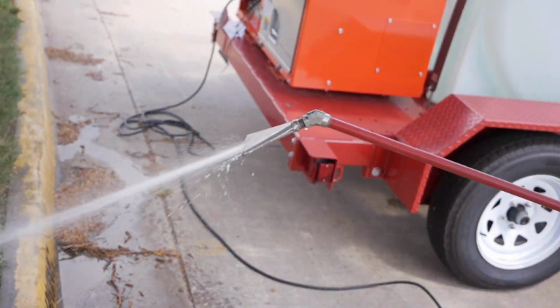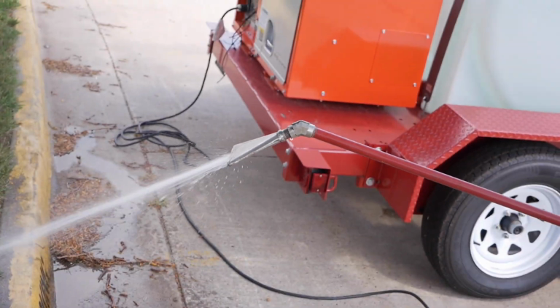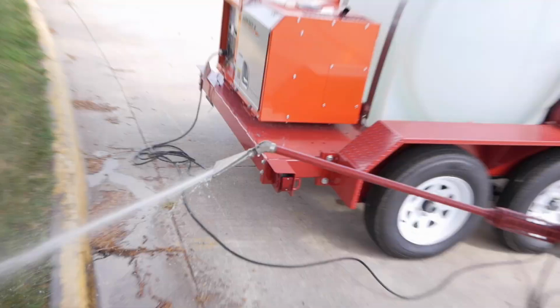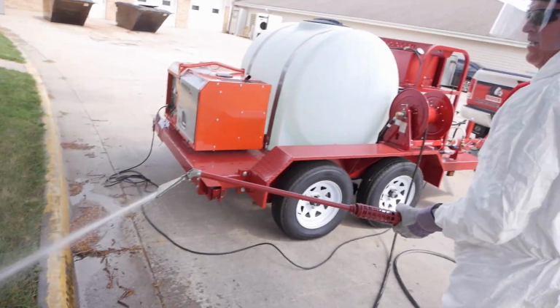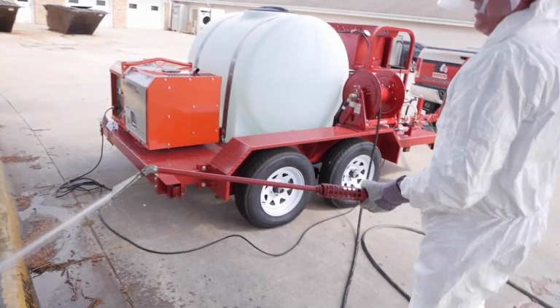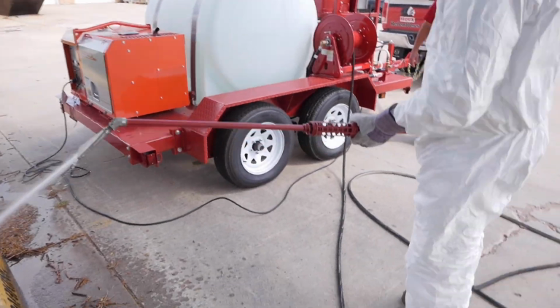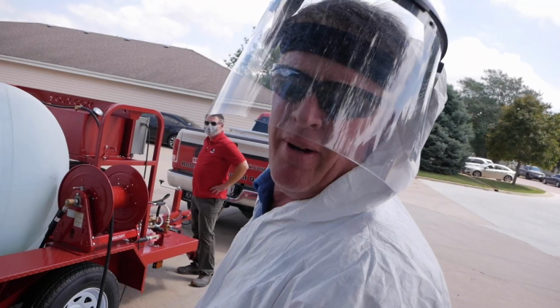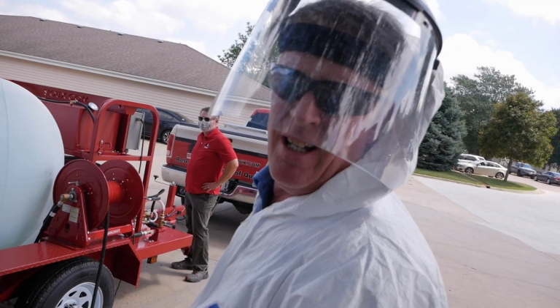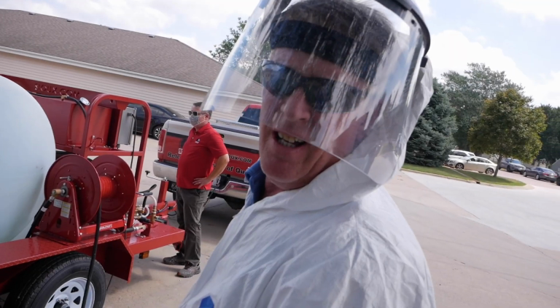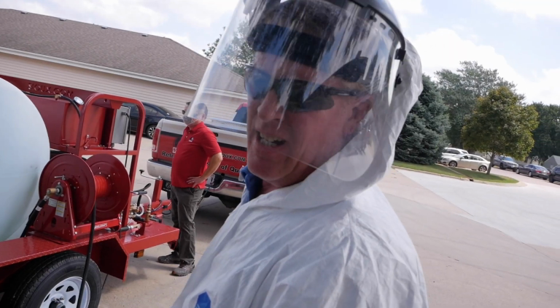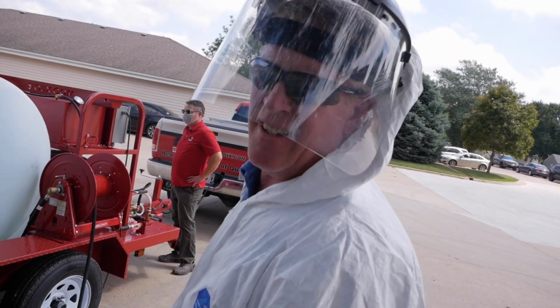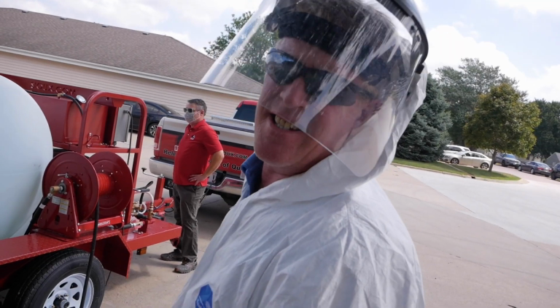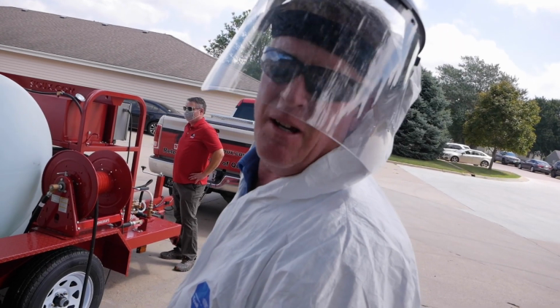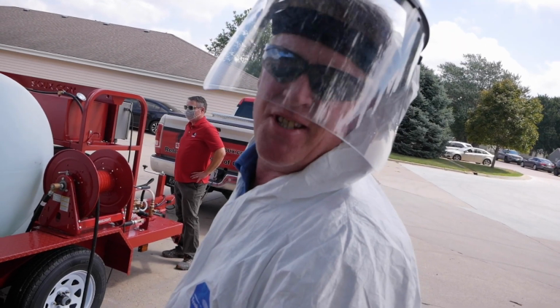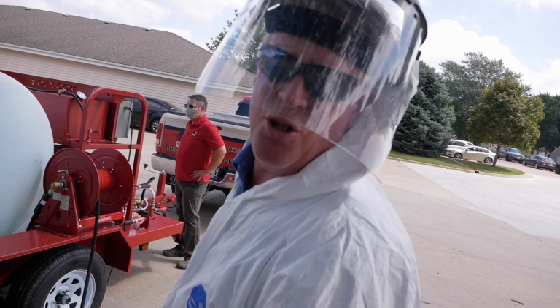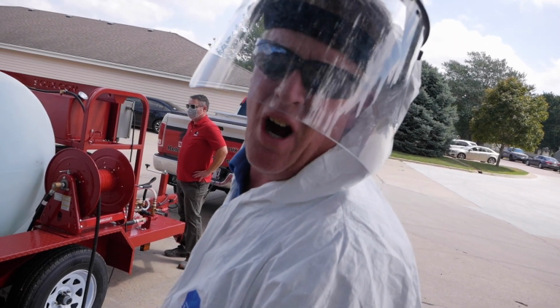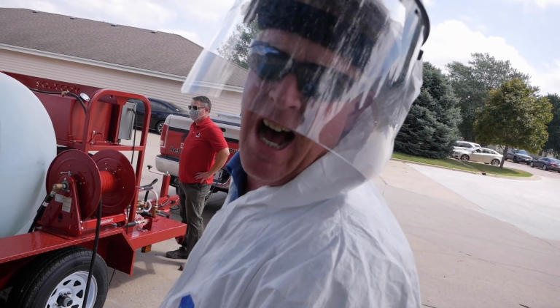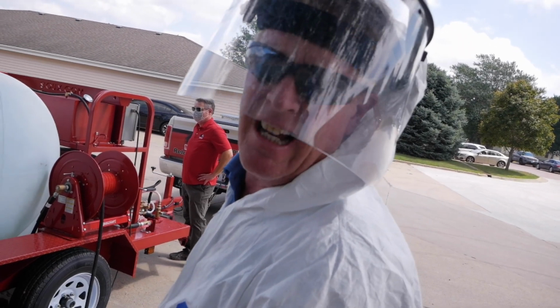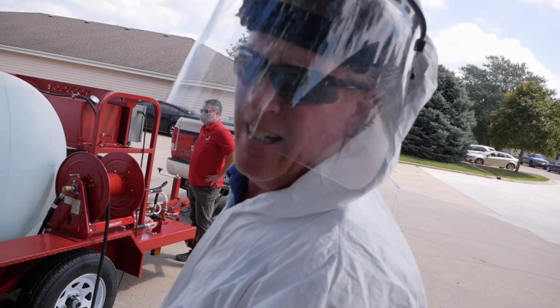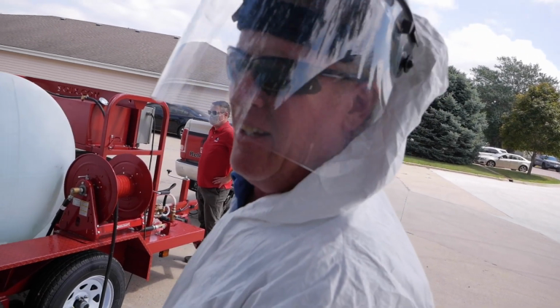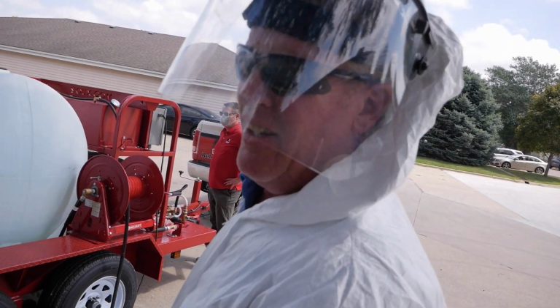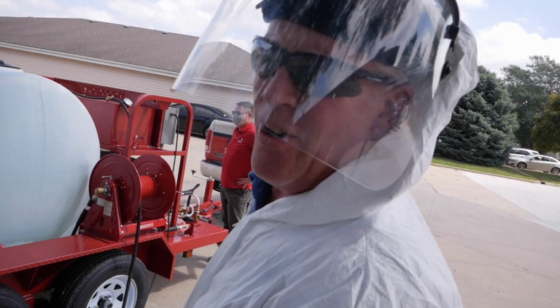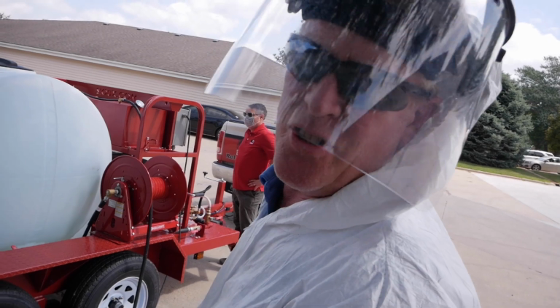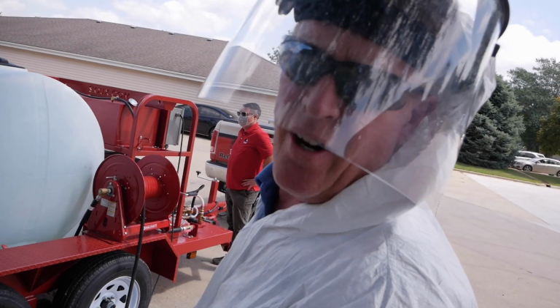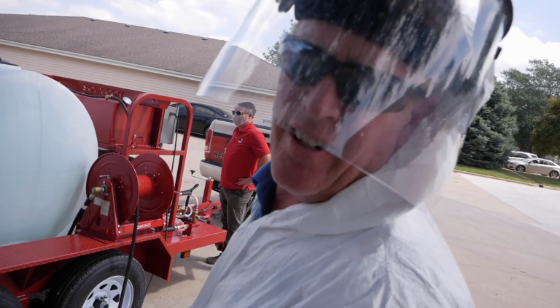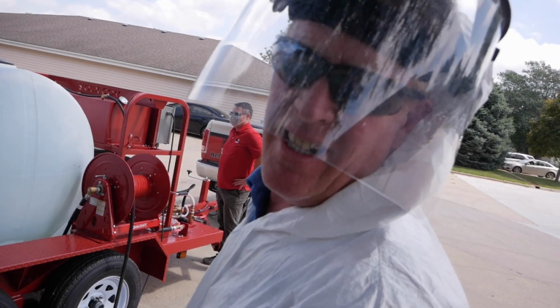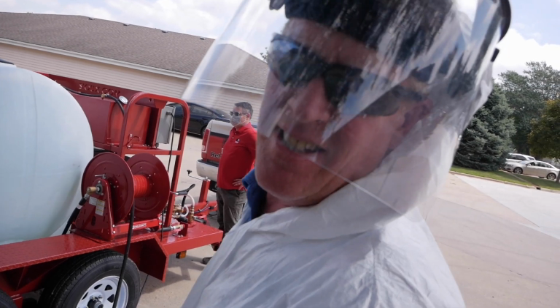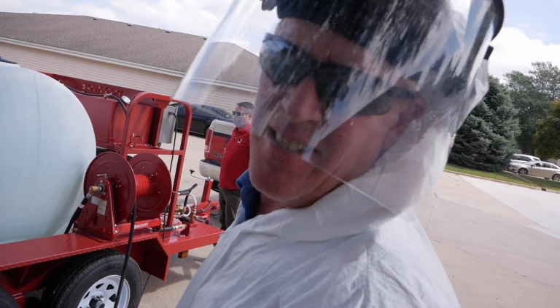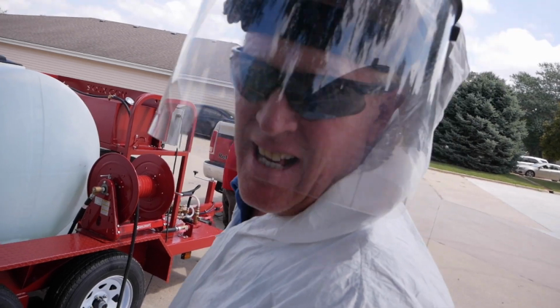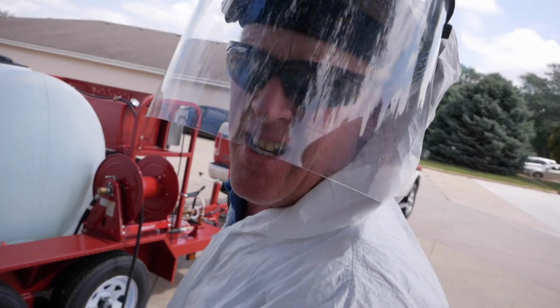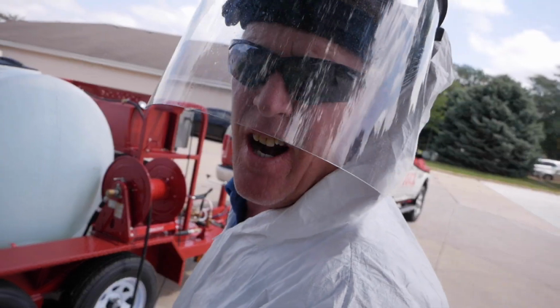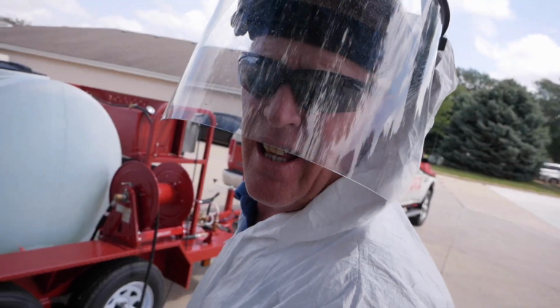We're gonna warm her up a little bit, get this steam Sioux hot. 320 degrees takes care of everything.